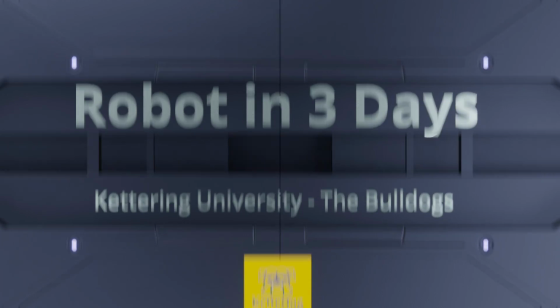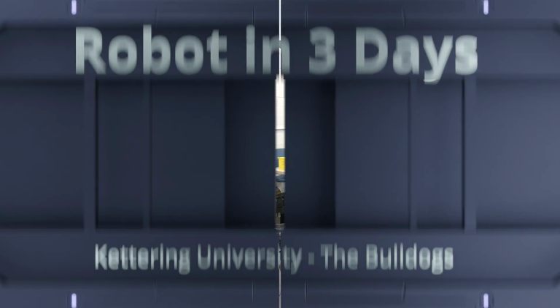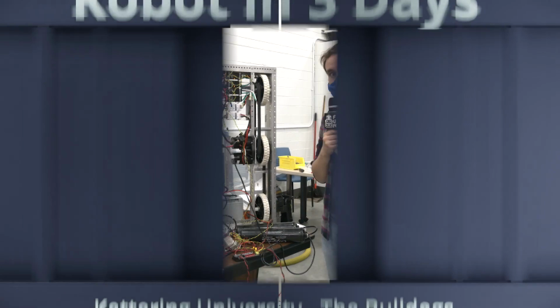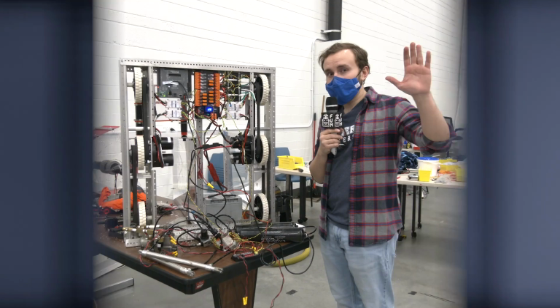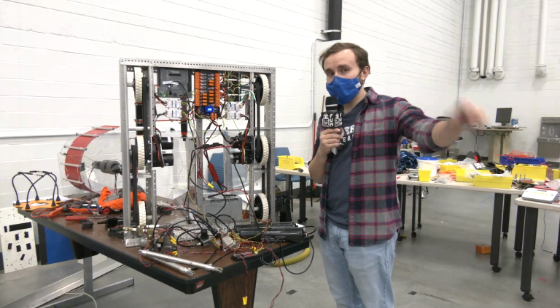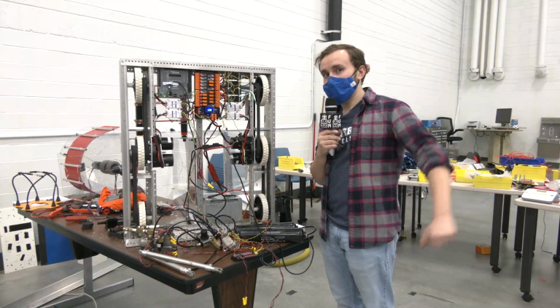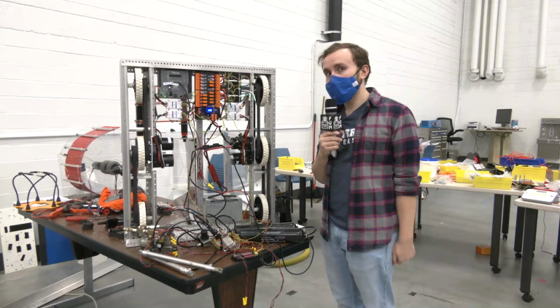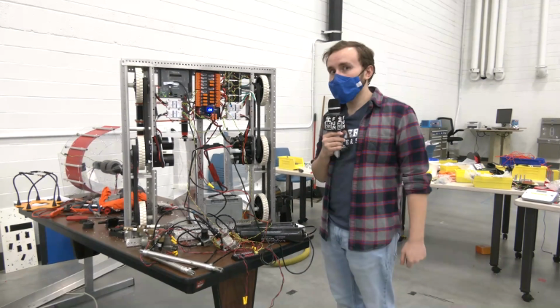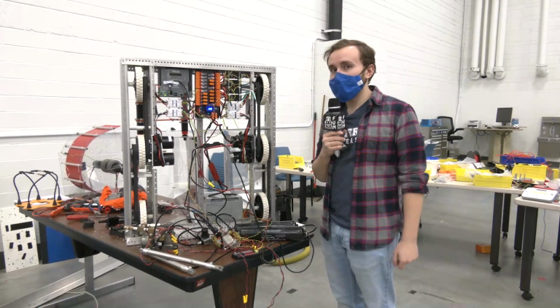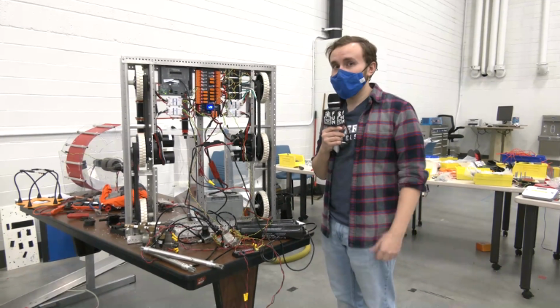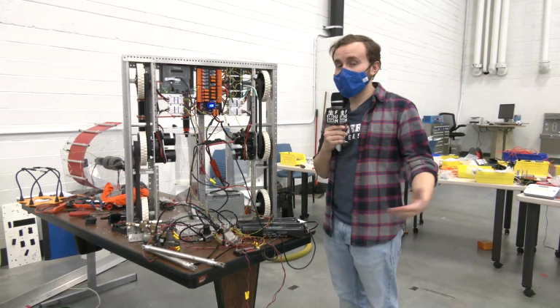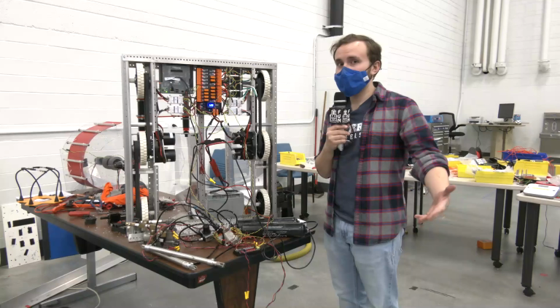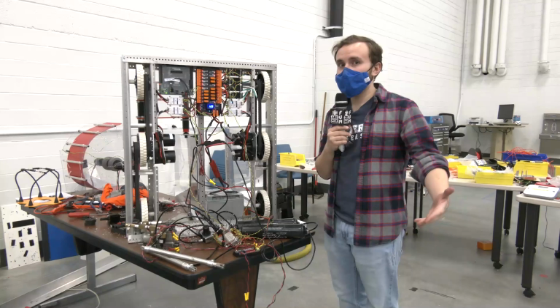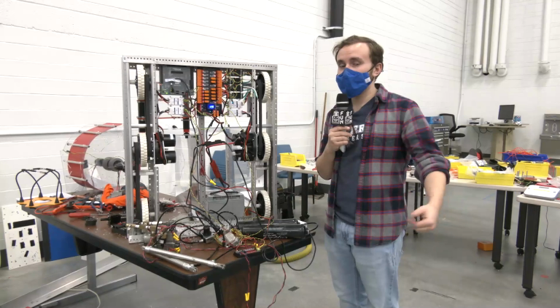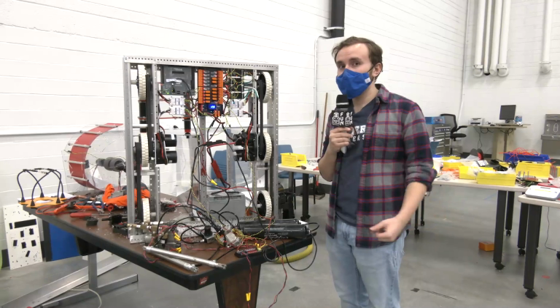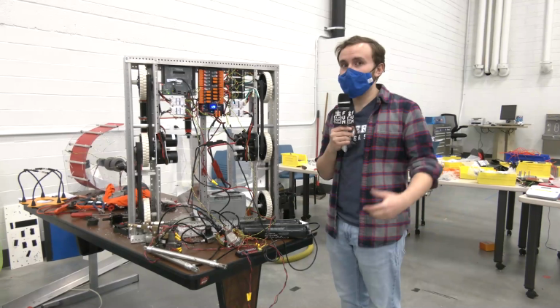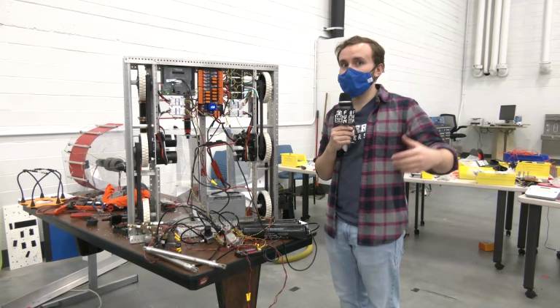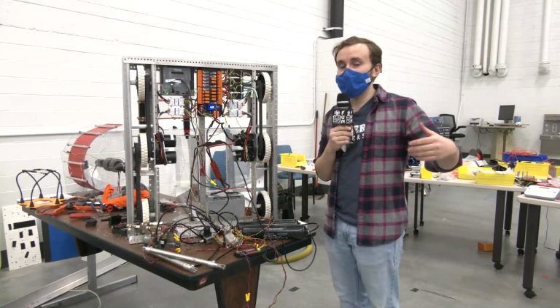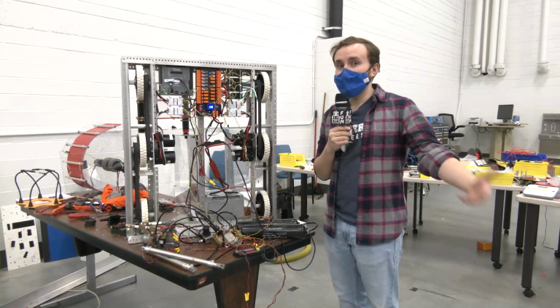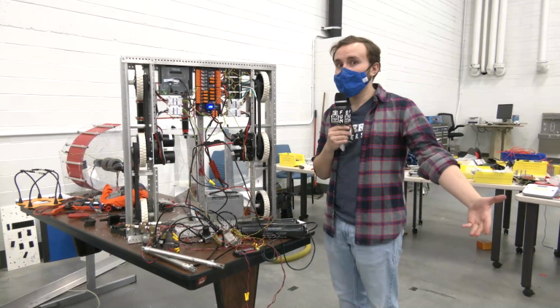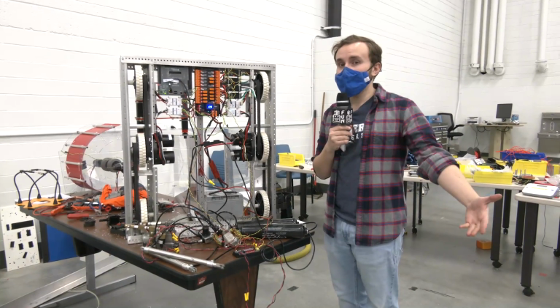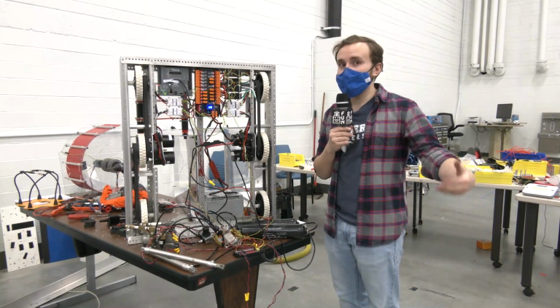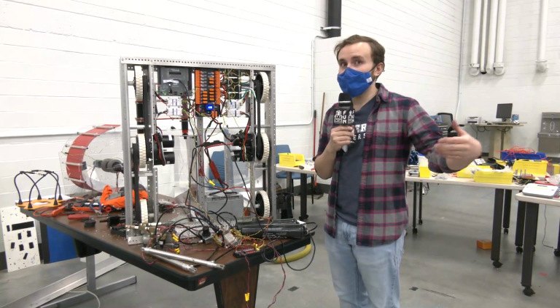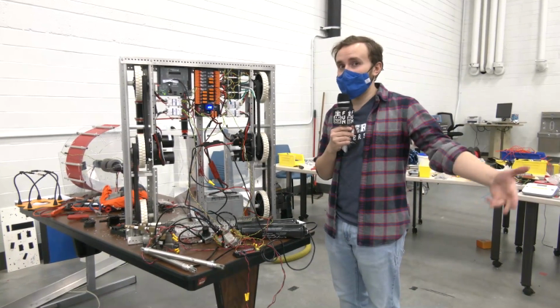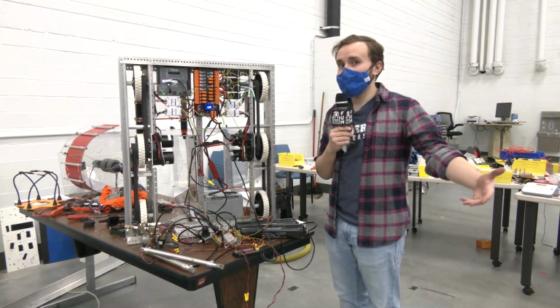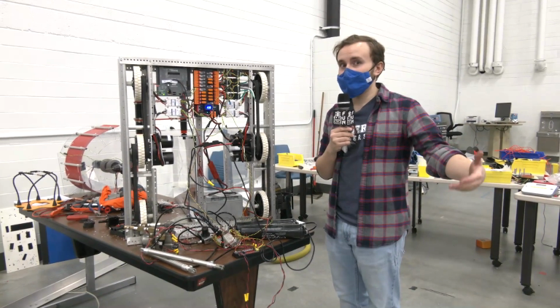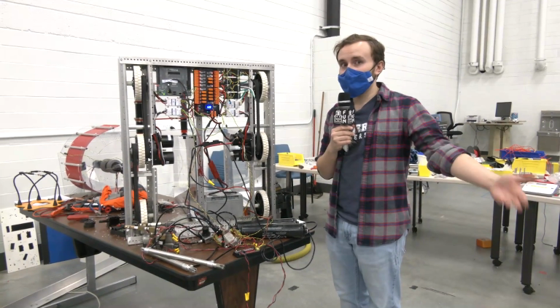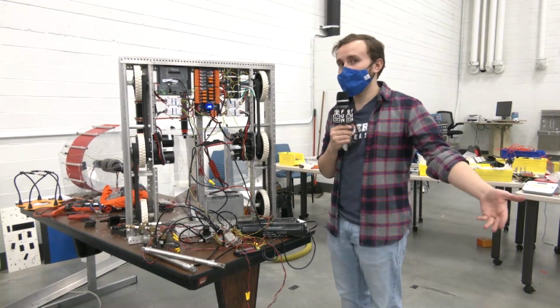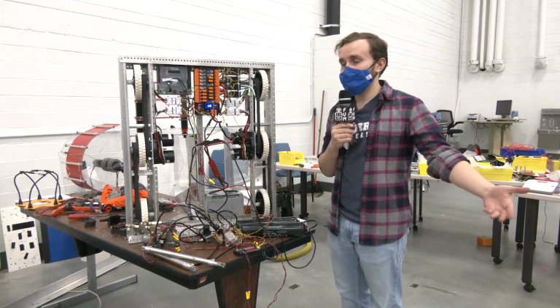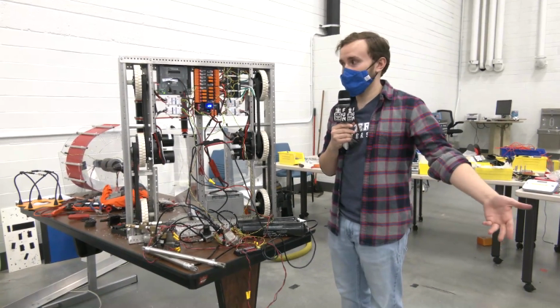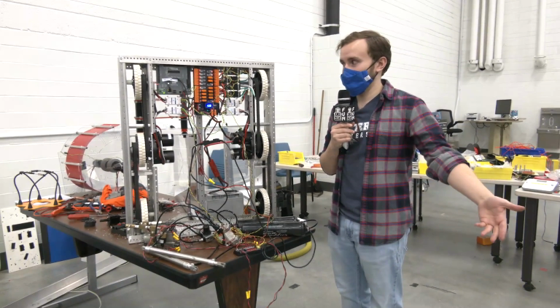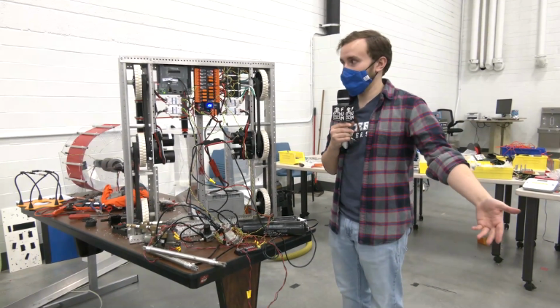Hi everyone. My name is Cole. I'm here at Kettering University for the Bulldog FRC robot in three days.